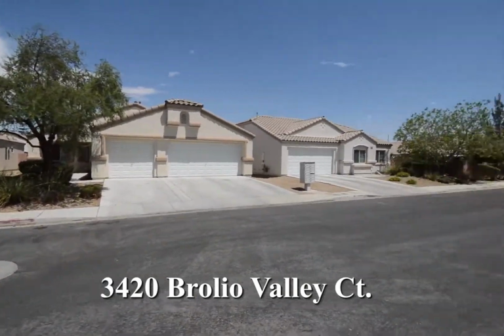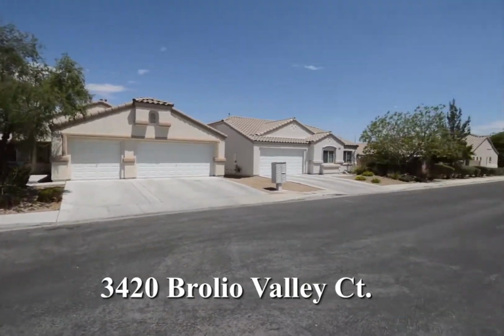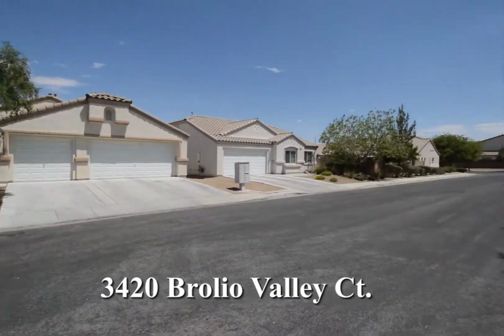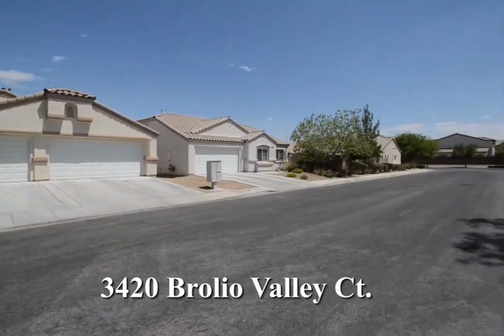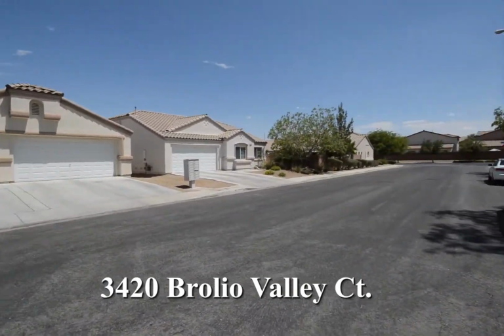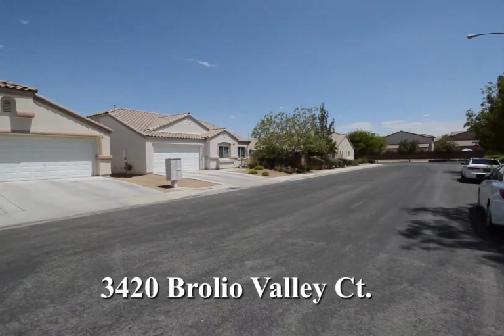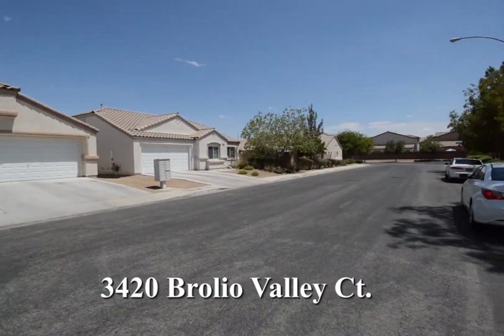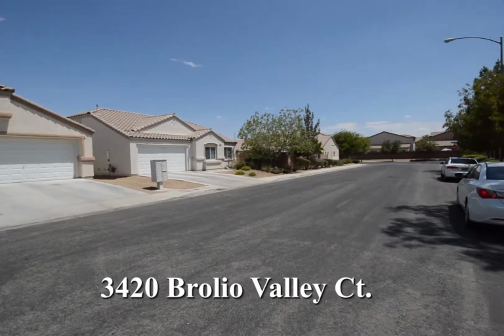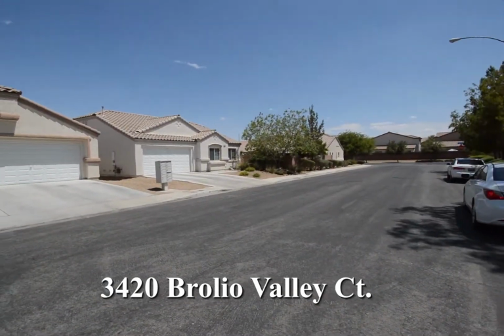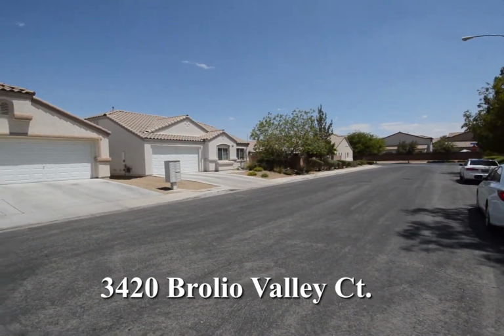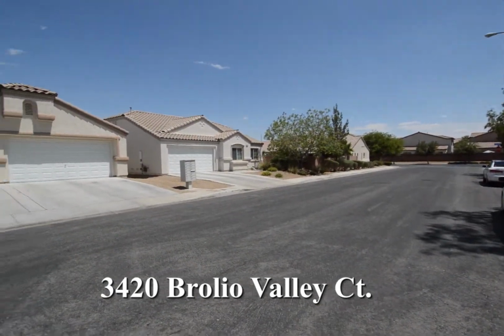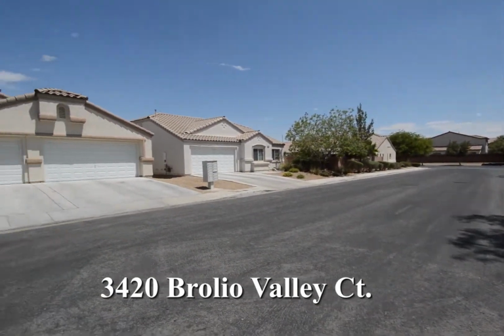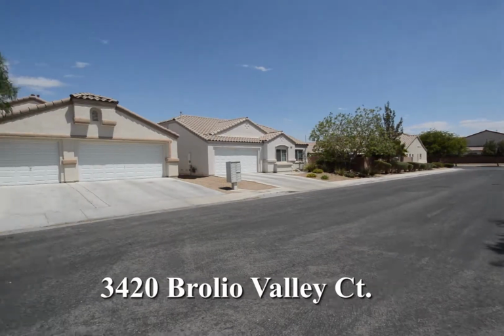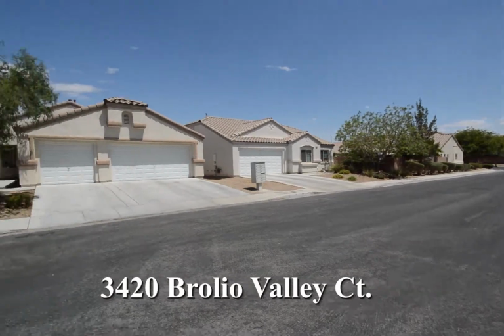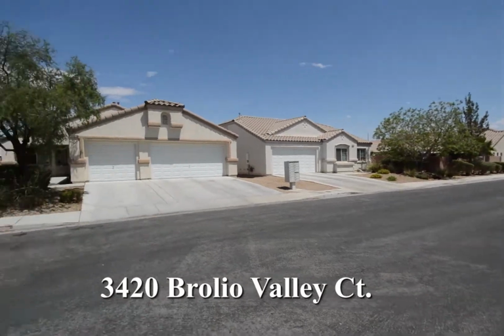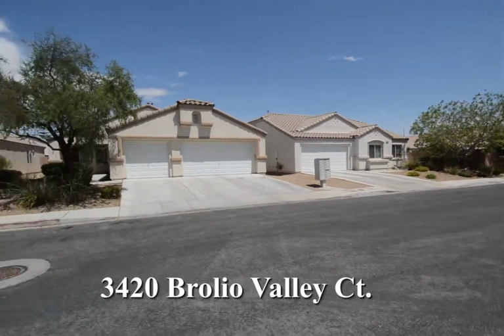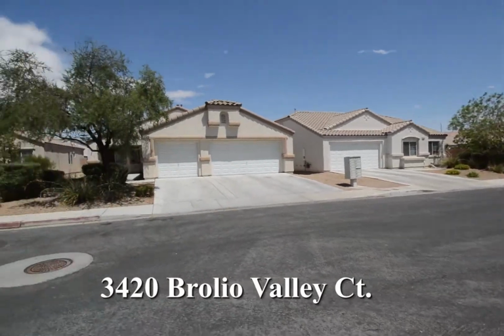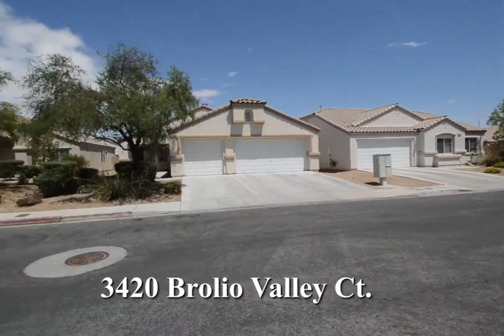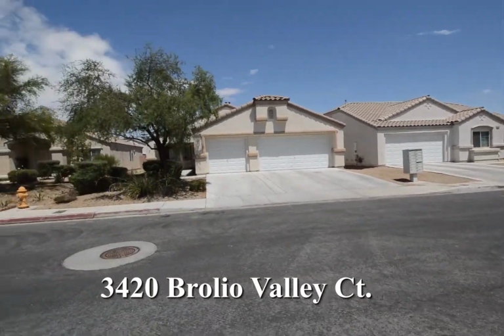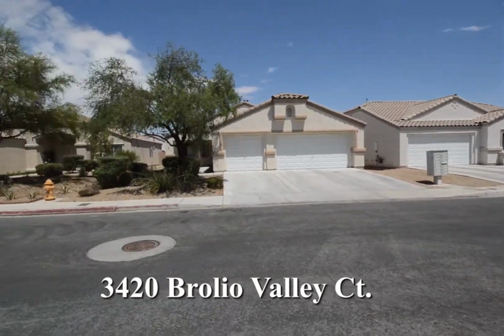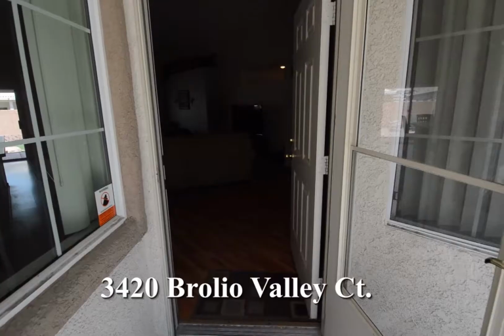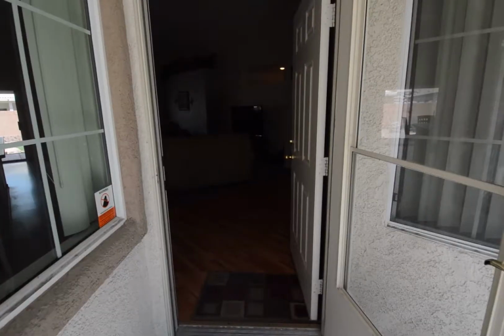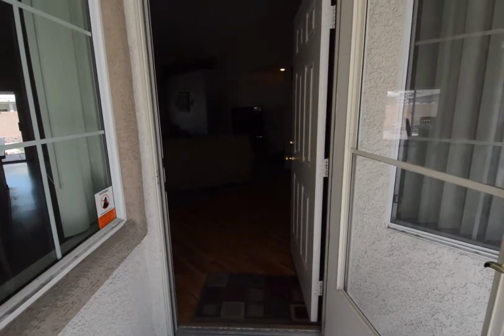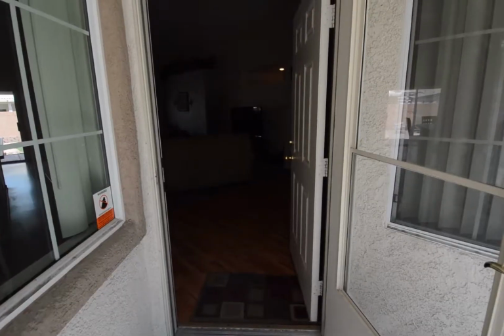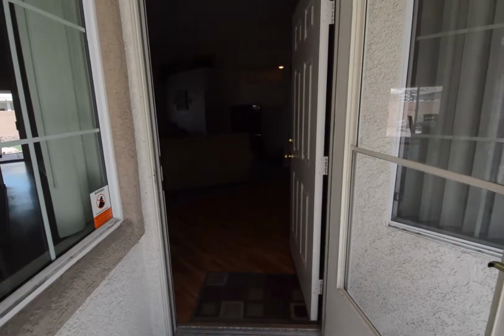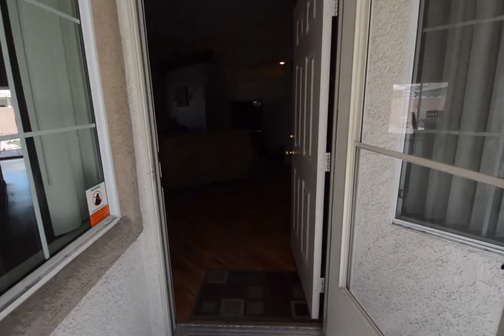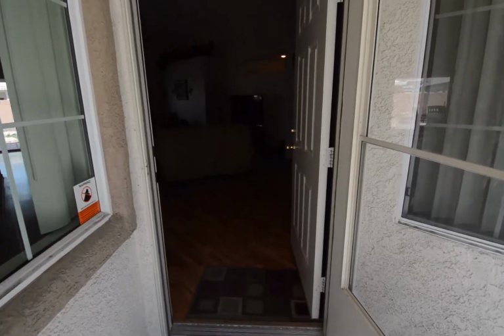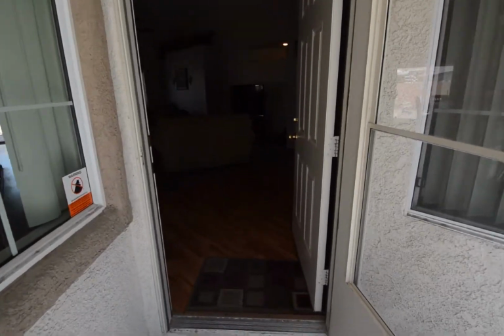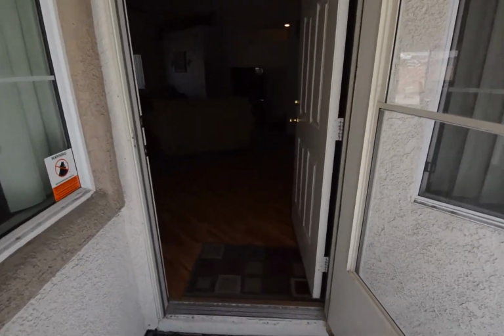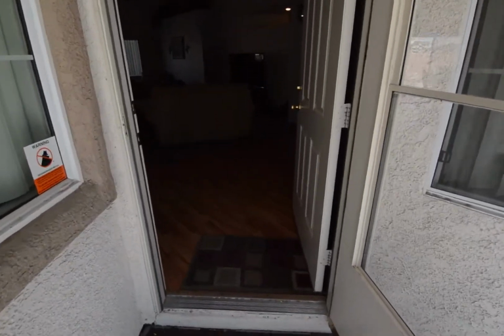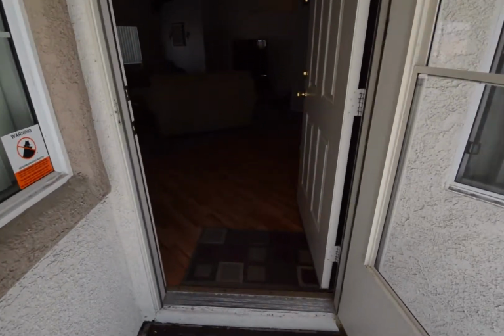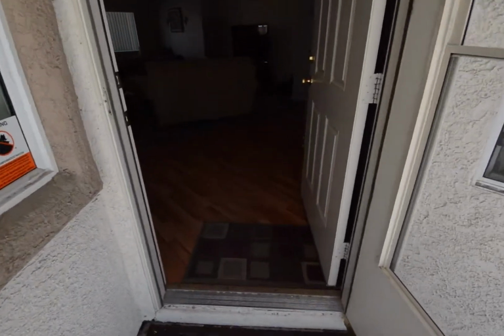The home features a large open floor plan with three bedrooms, two bathrooms and an attached three-car garage.